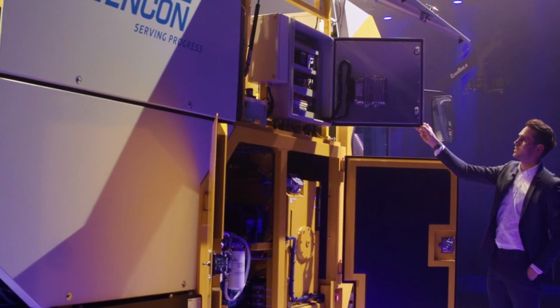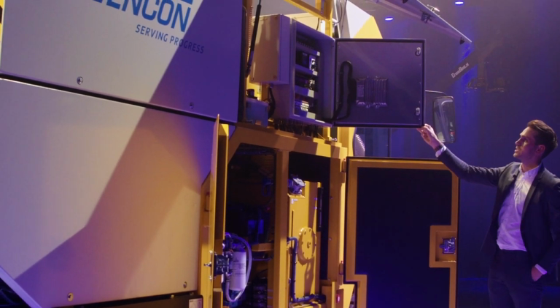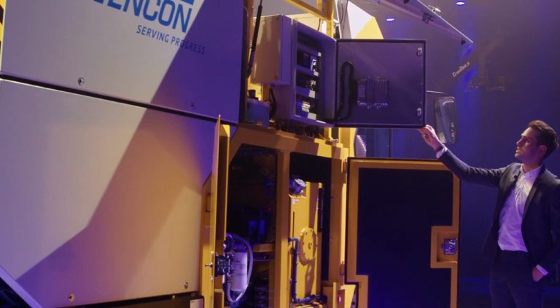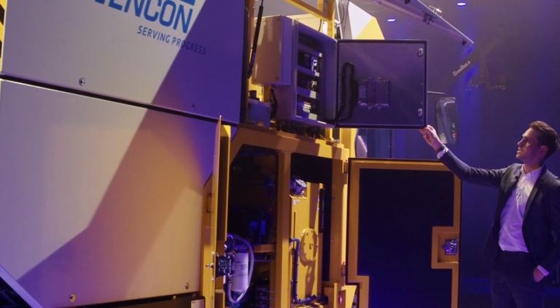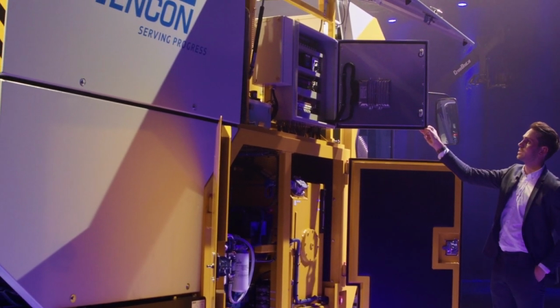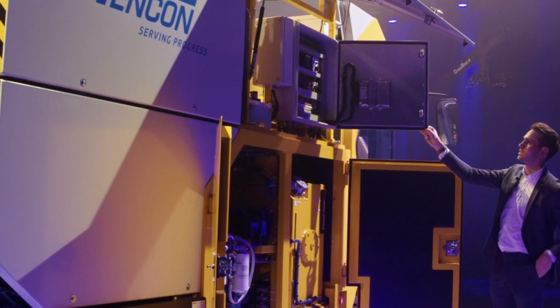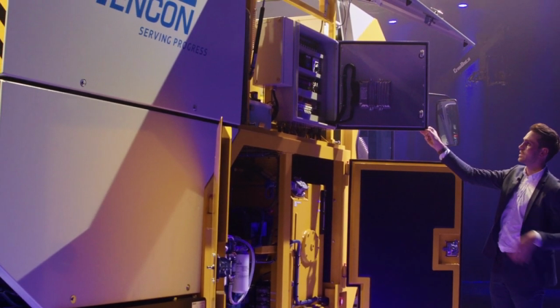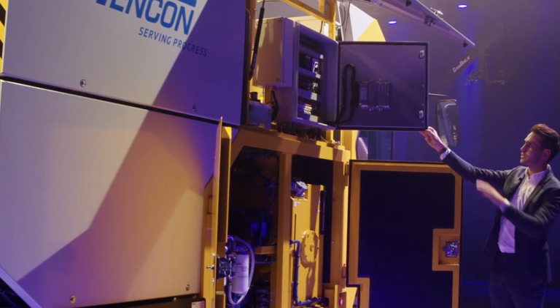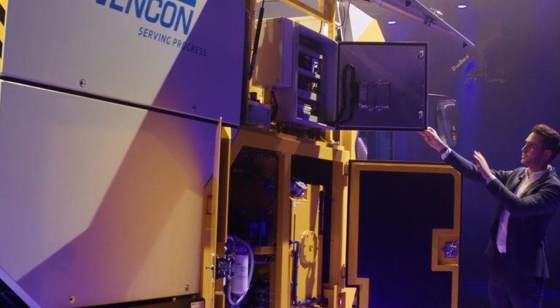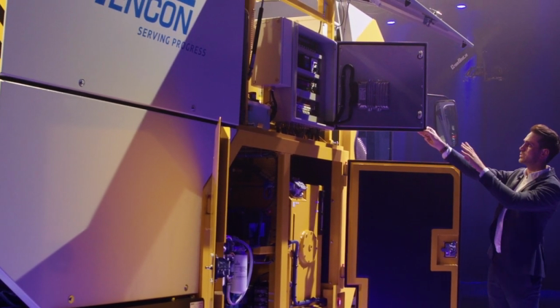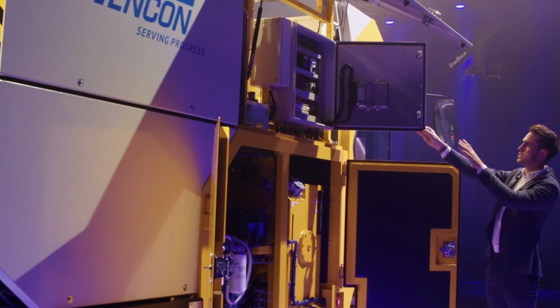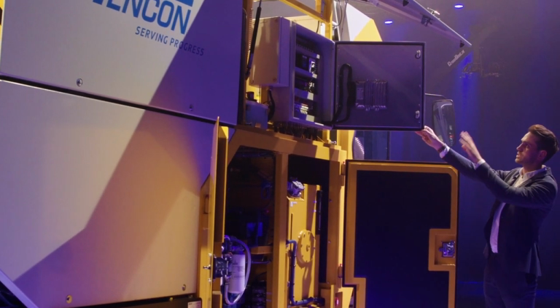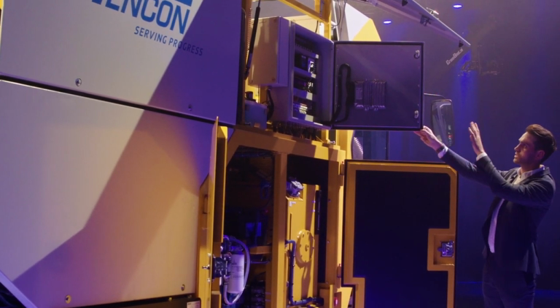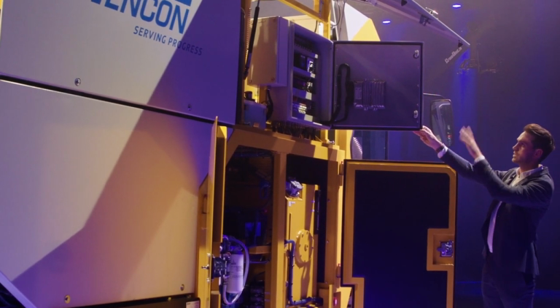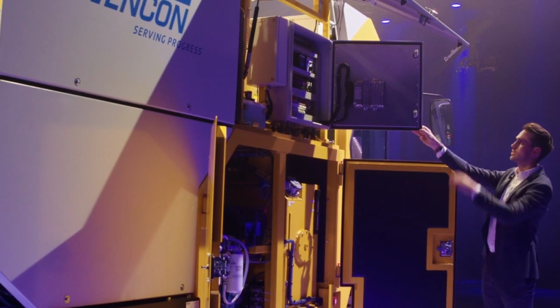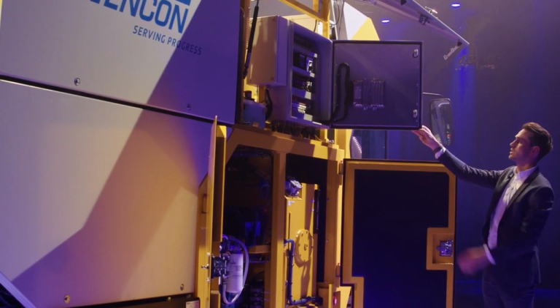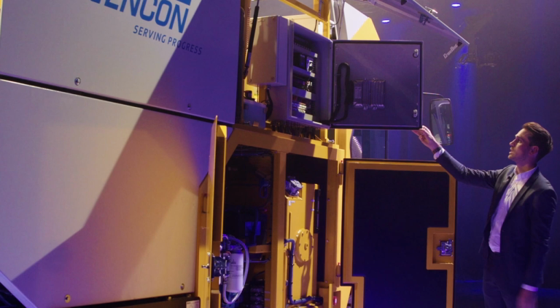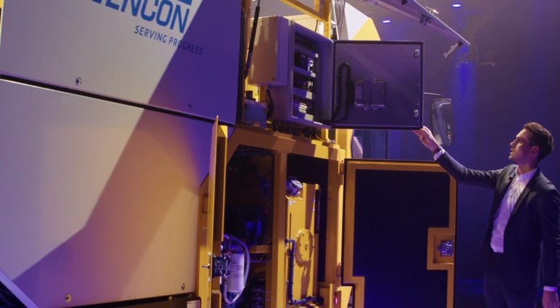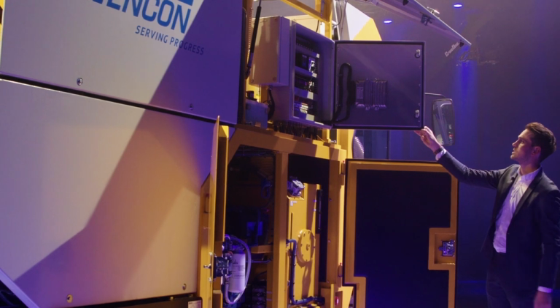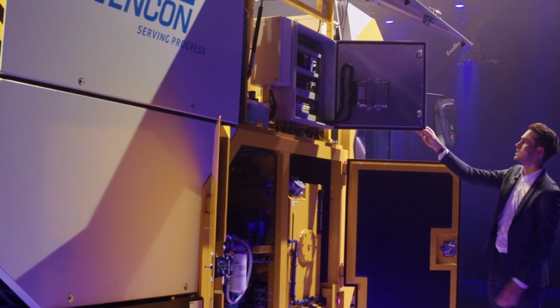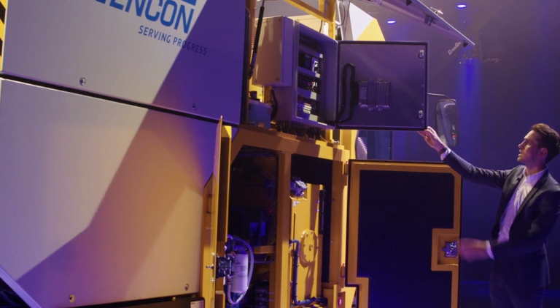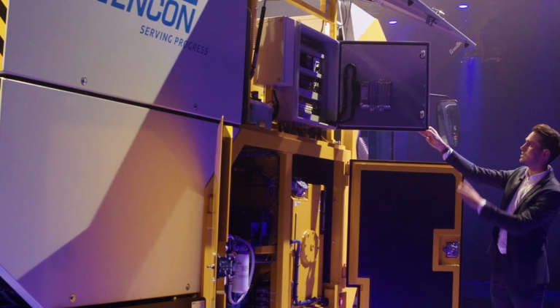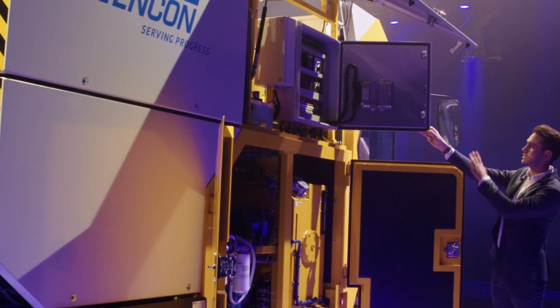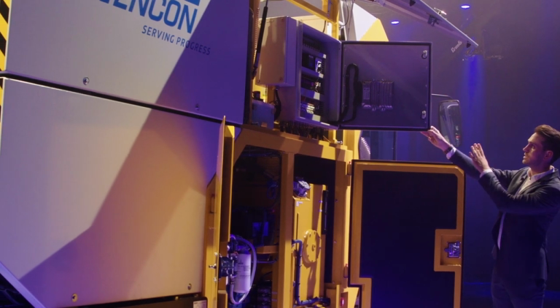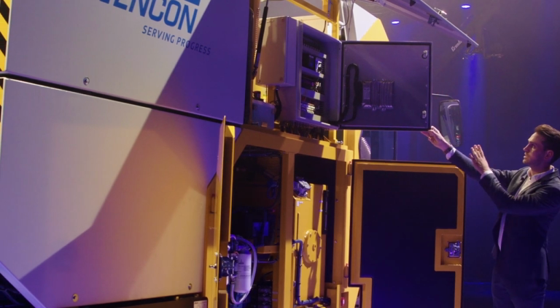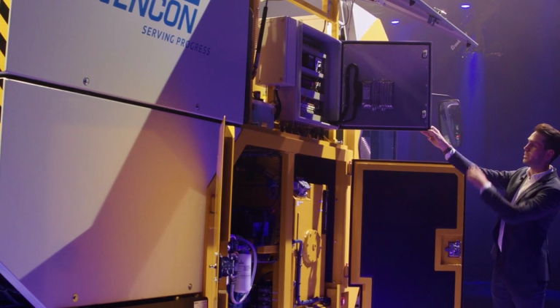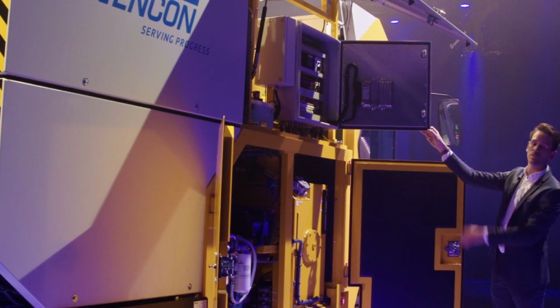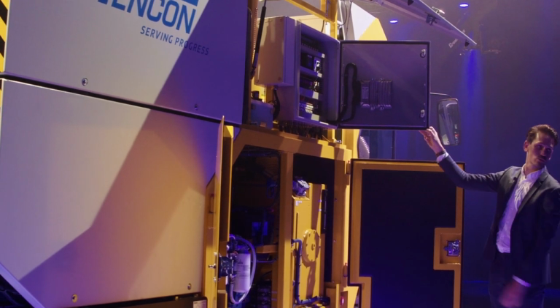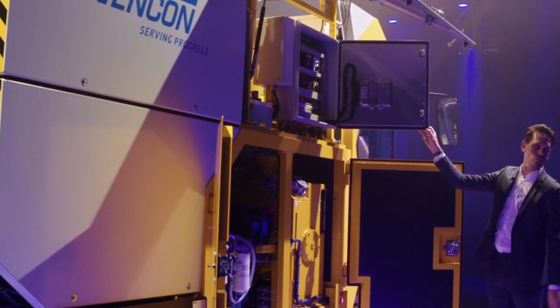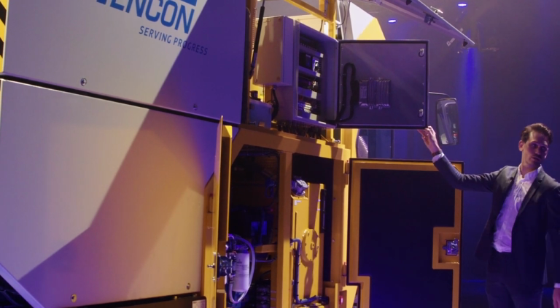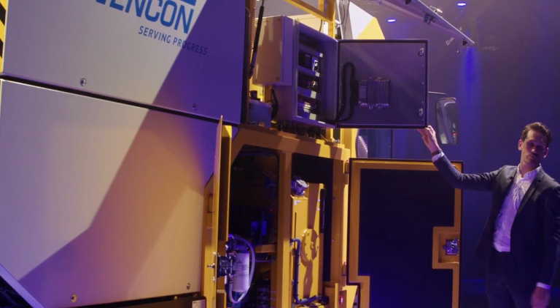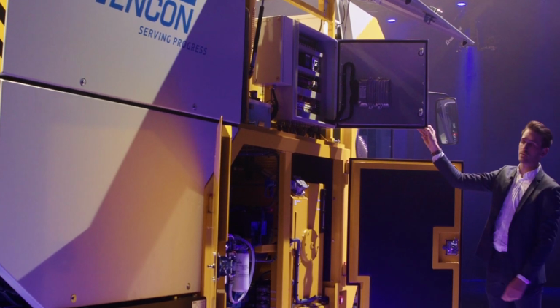Here we see the different fuses, different relays, and the main controller as well.